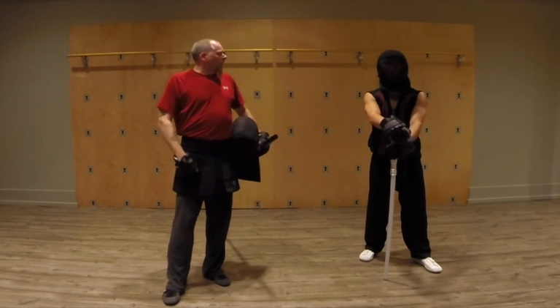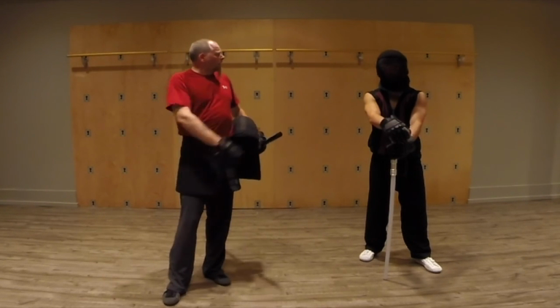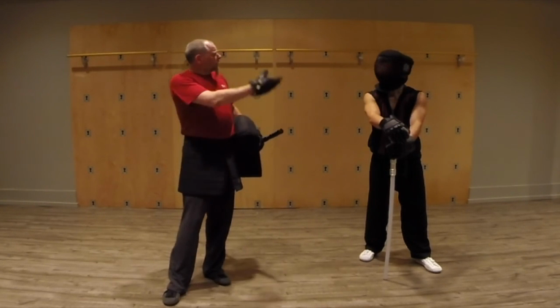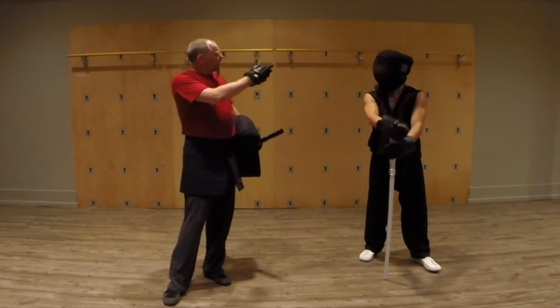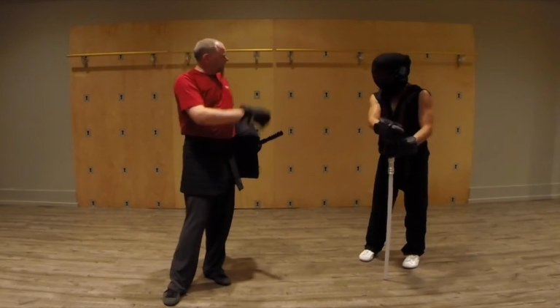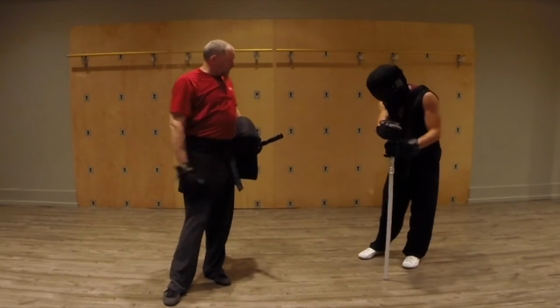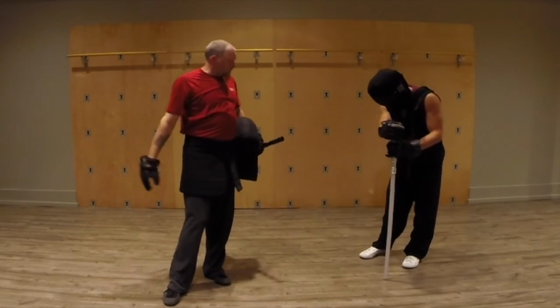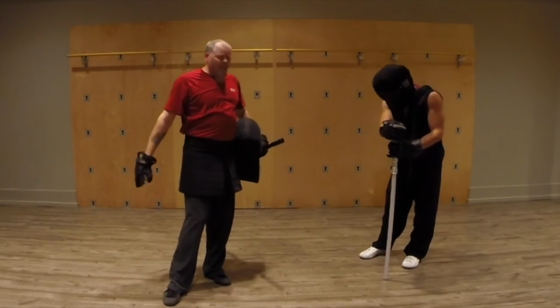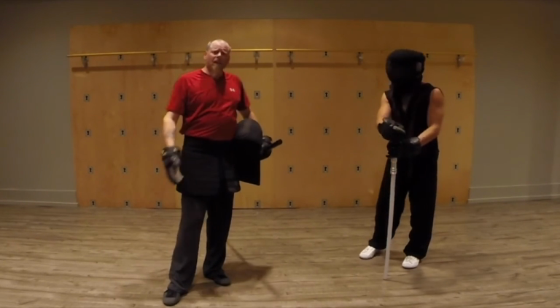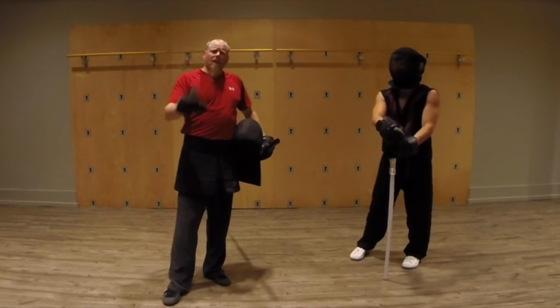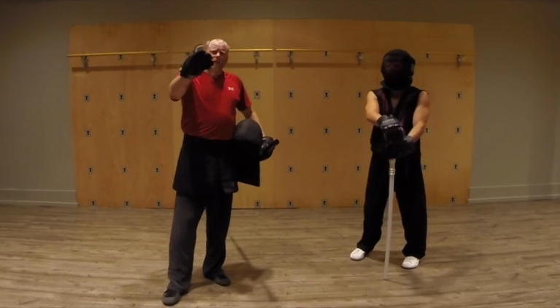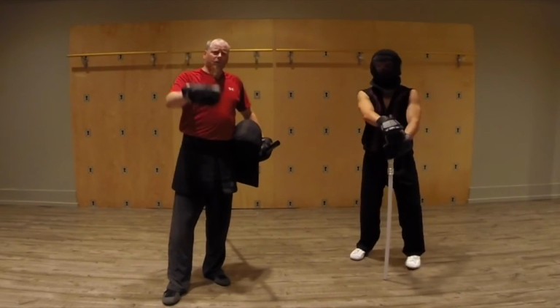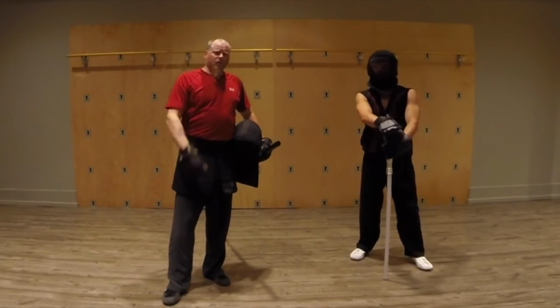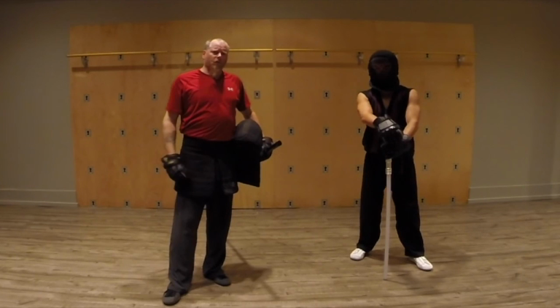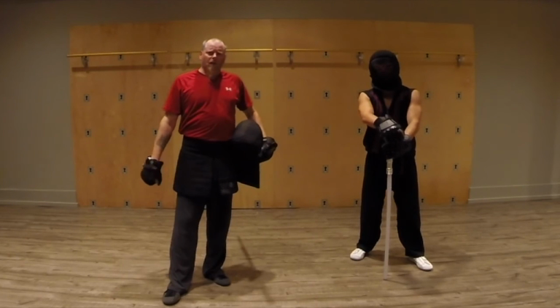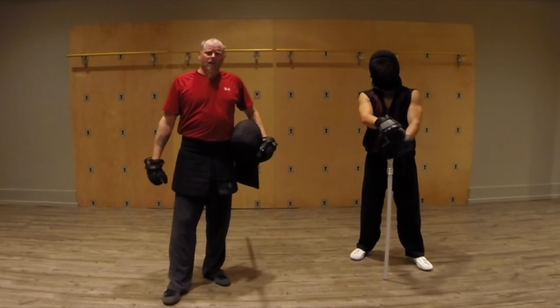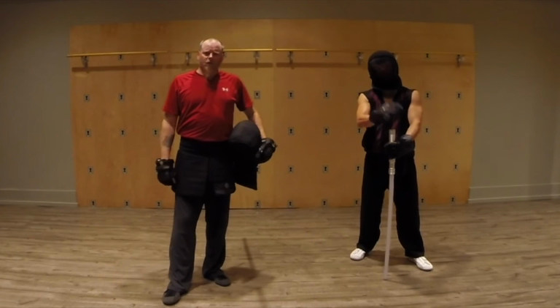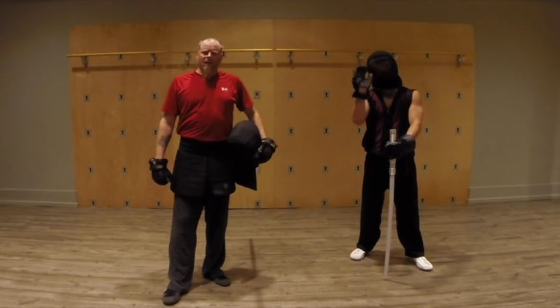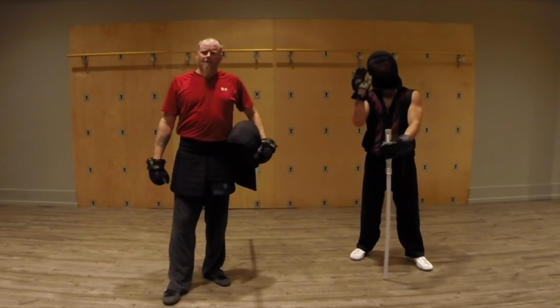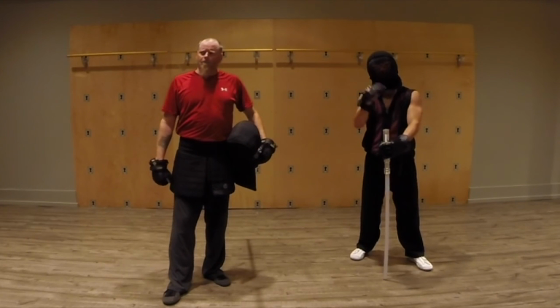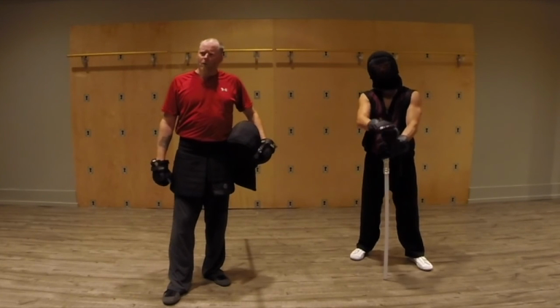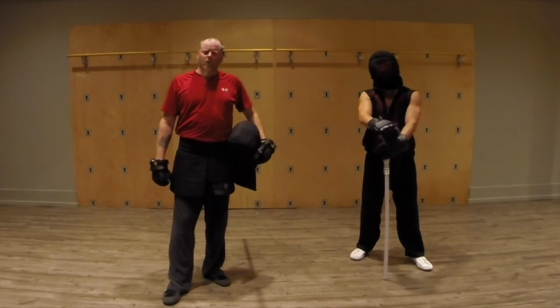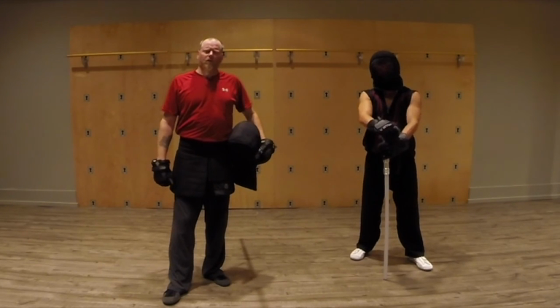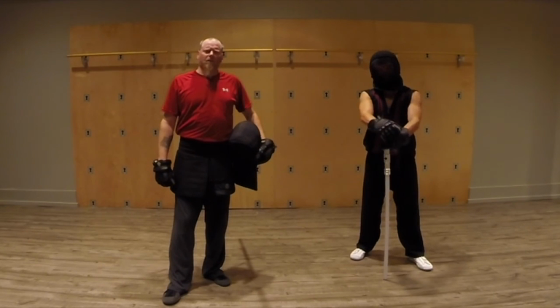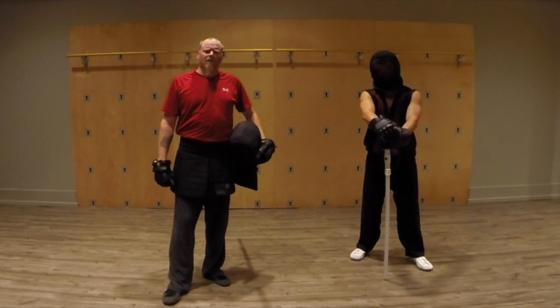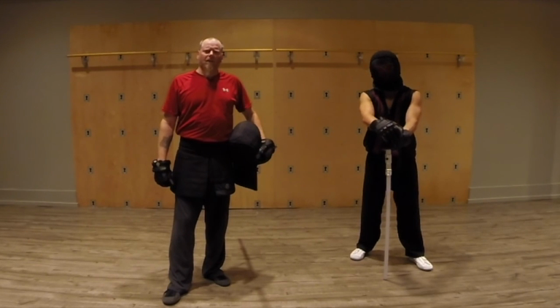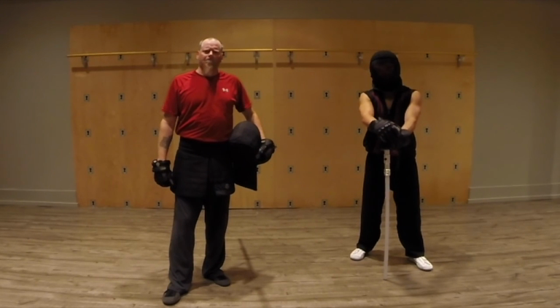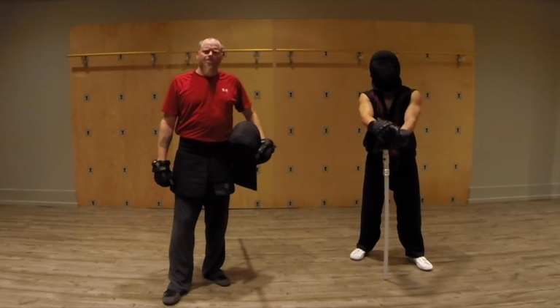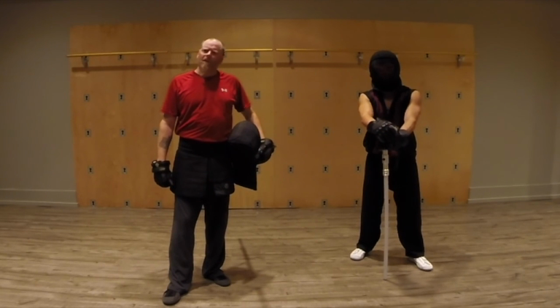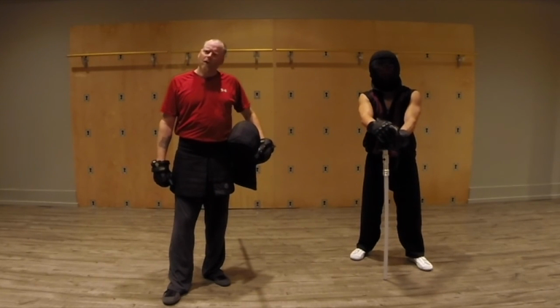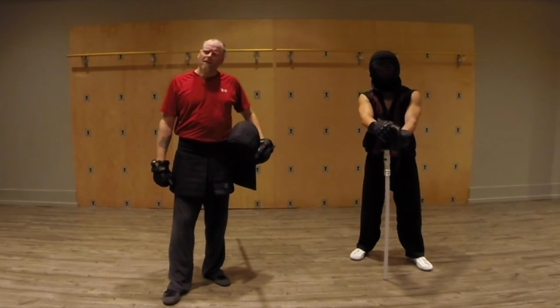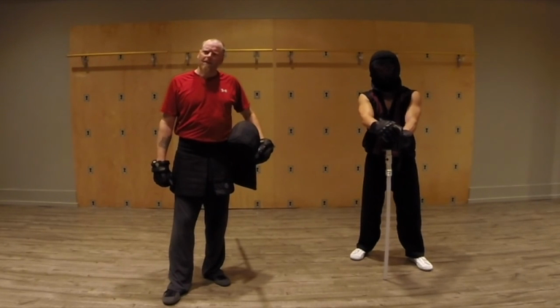Thank you, Ryan, for helping me. Thank you for tuning in. We will see you next time. Have a great day.